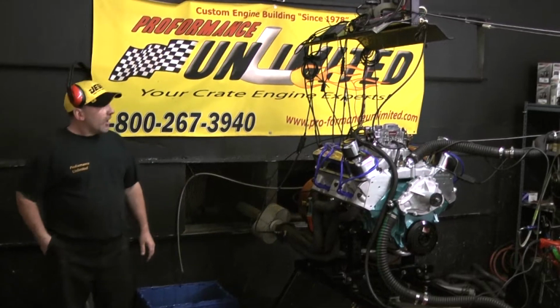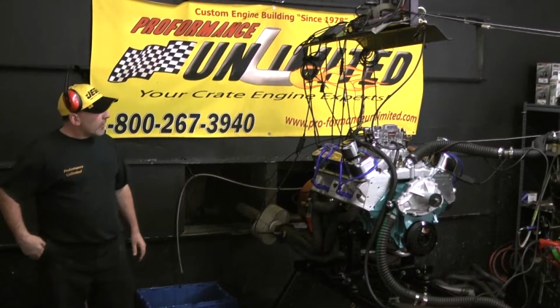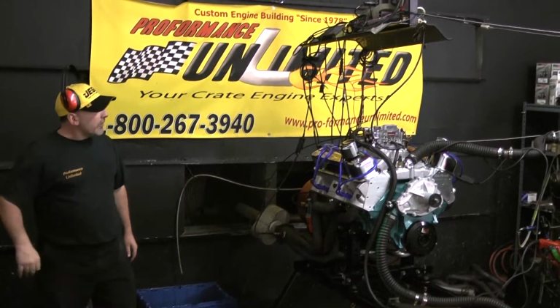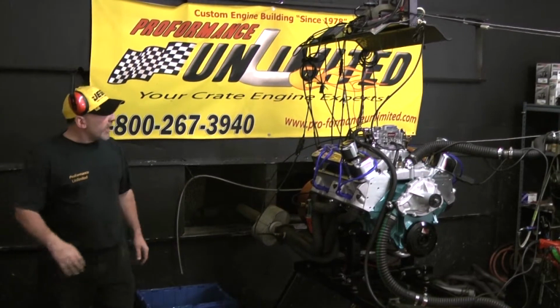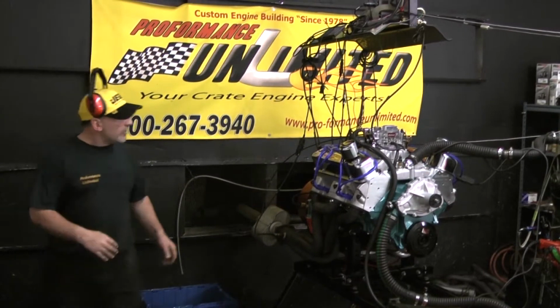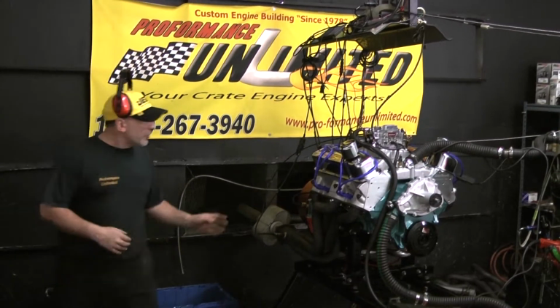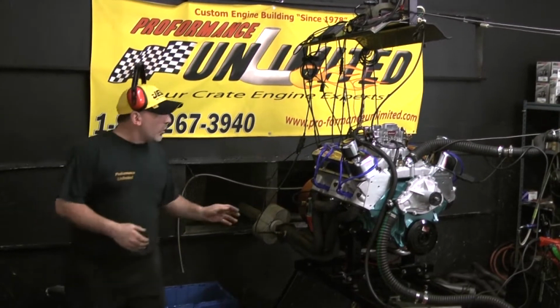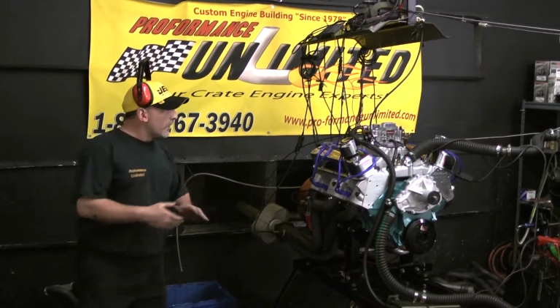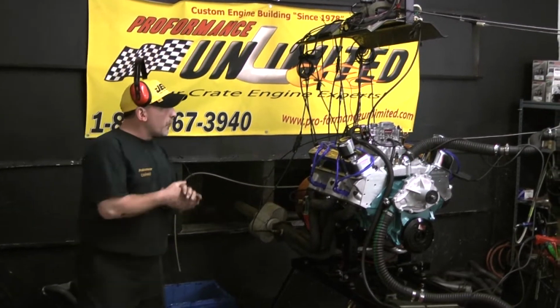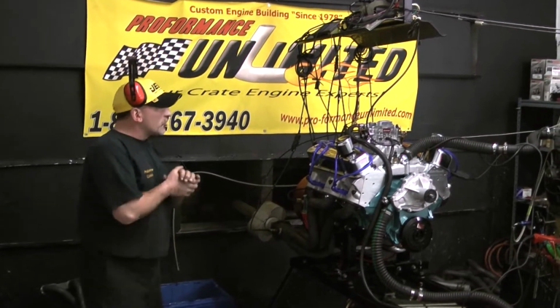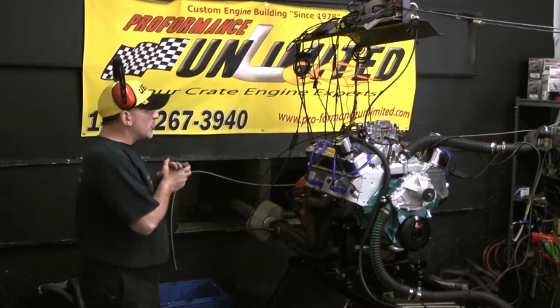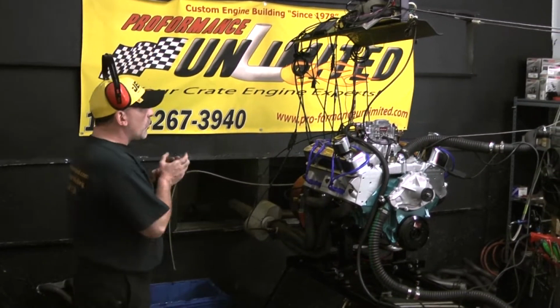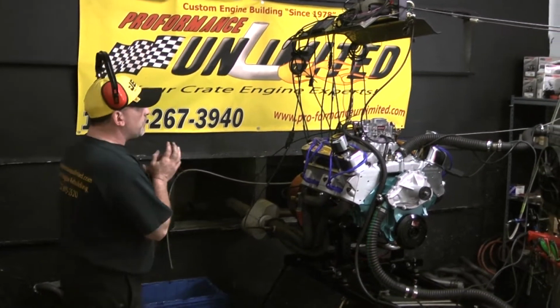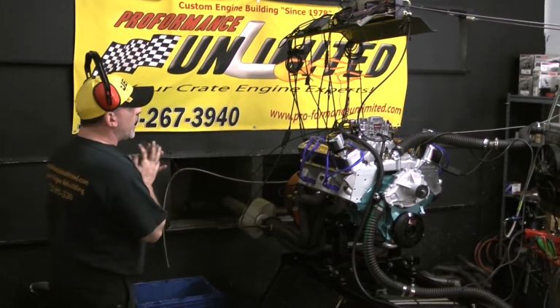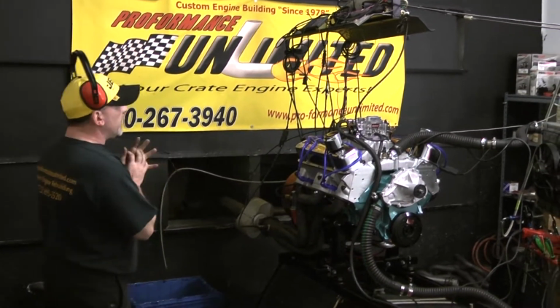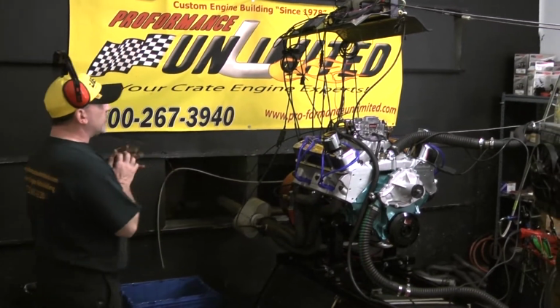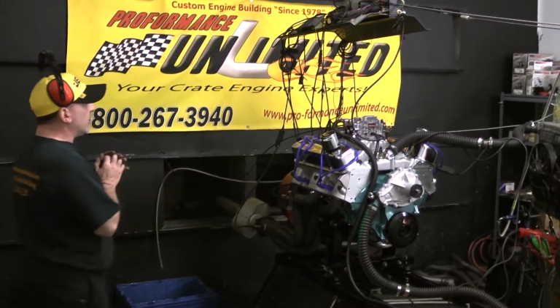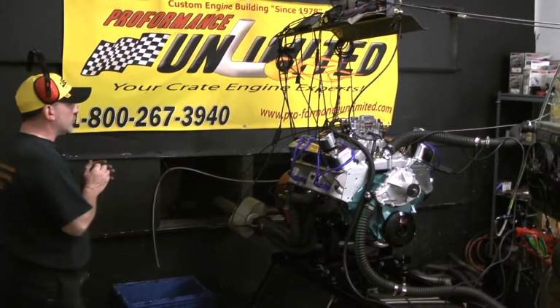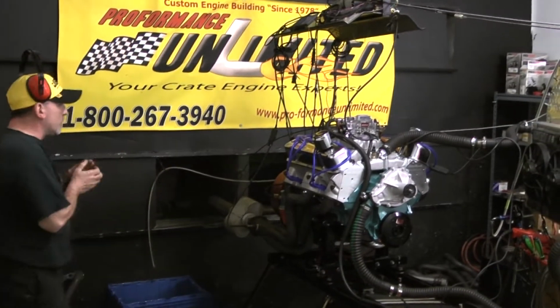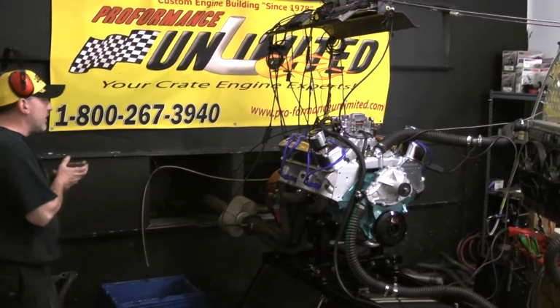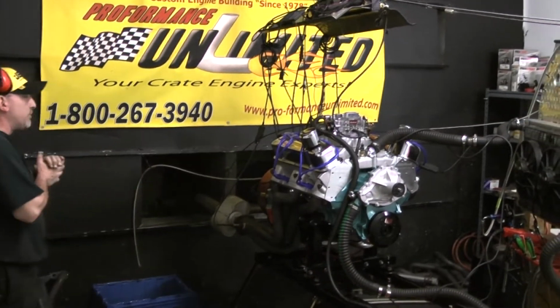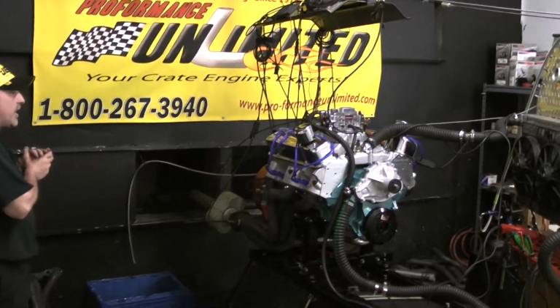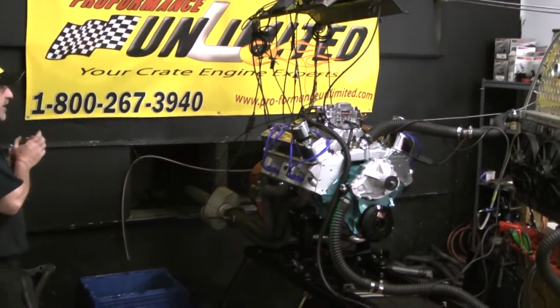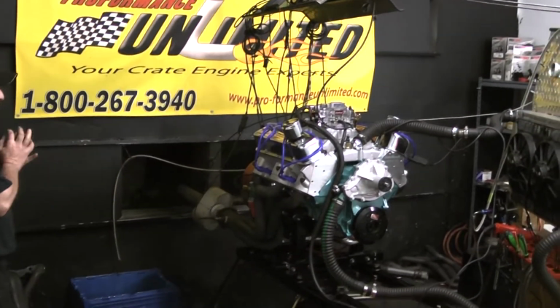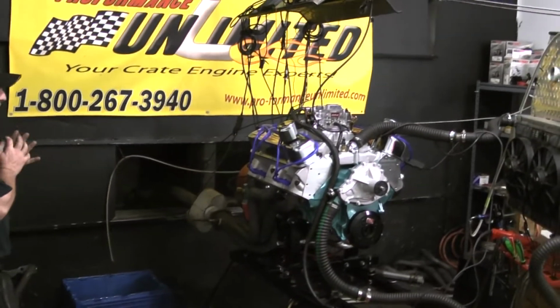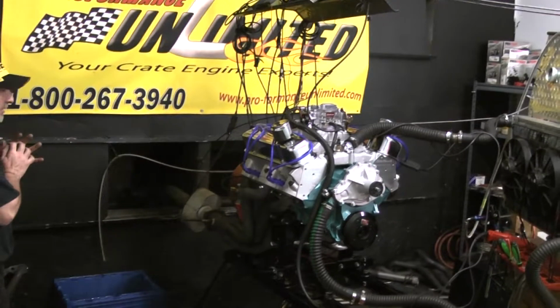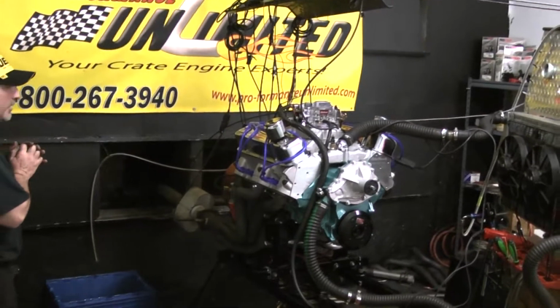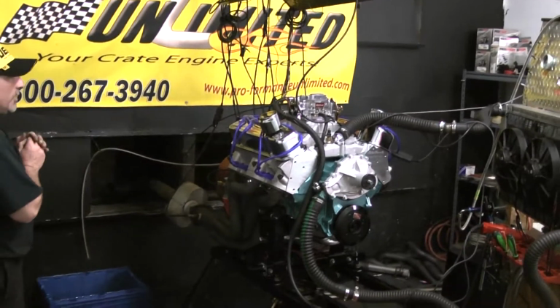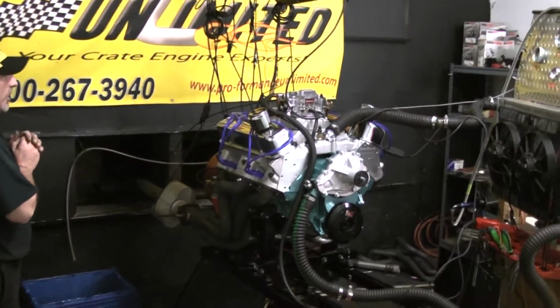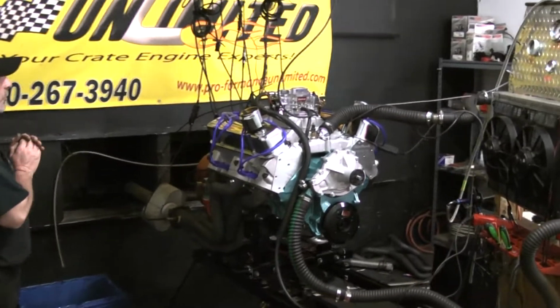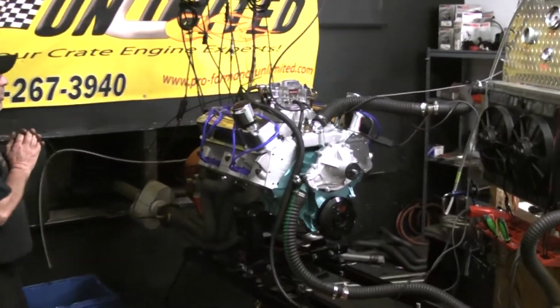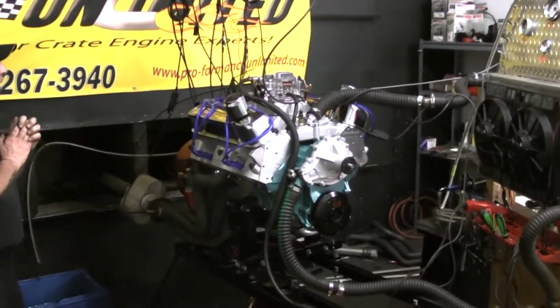All right, we got another one of our 461 Pontiacs here. Go young, the Pontiac, man. Here we go.